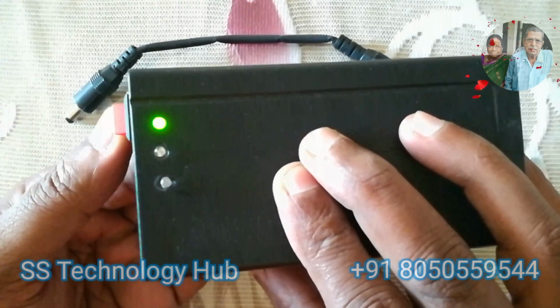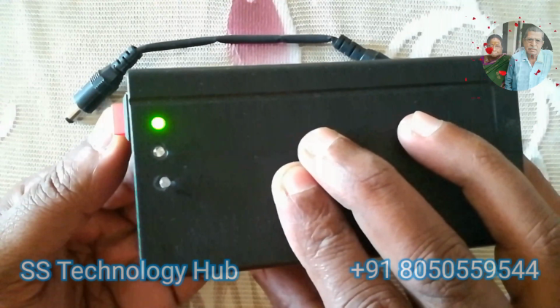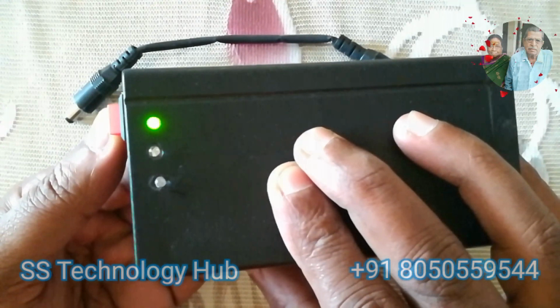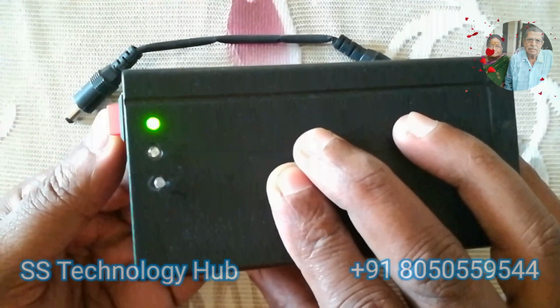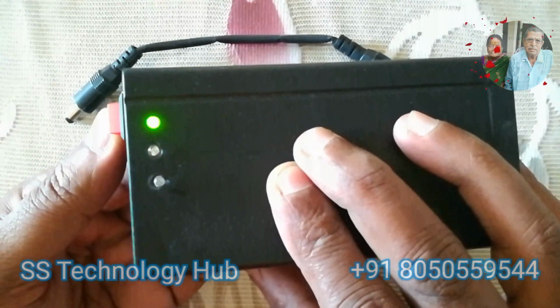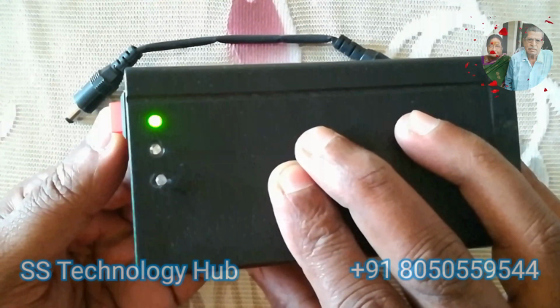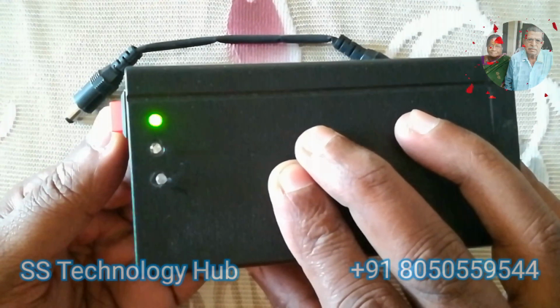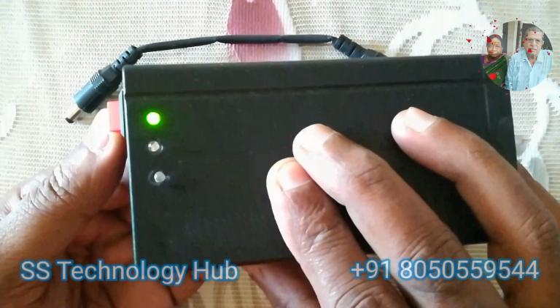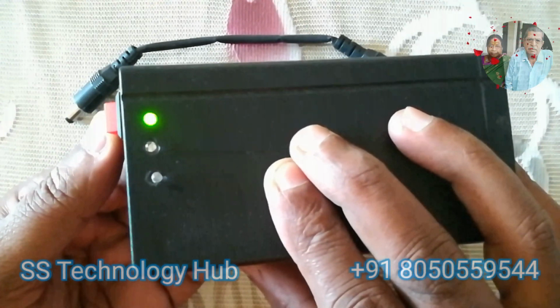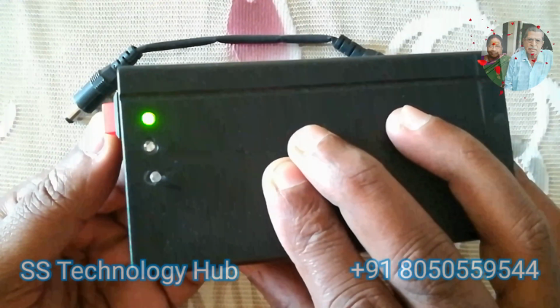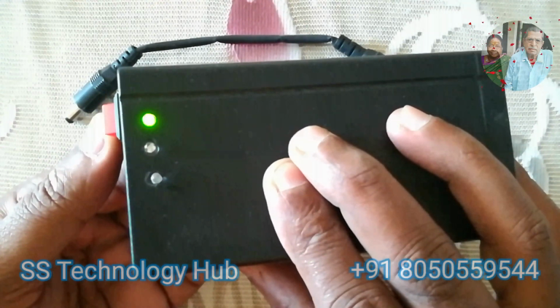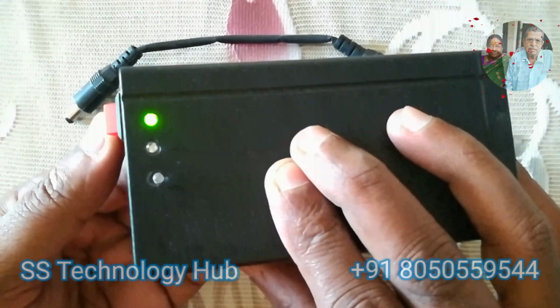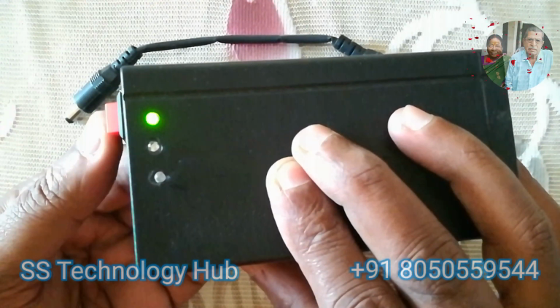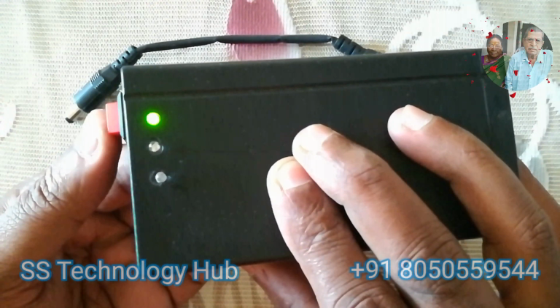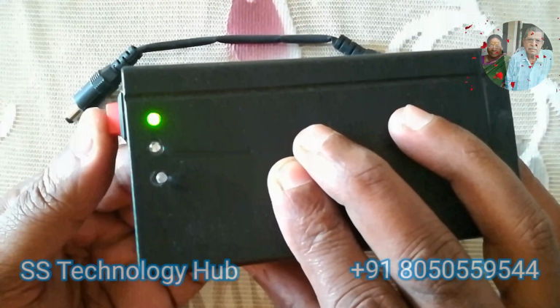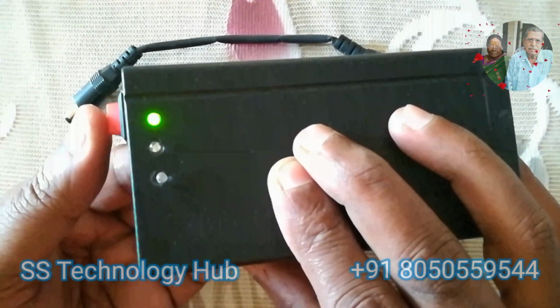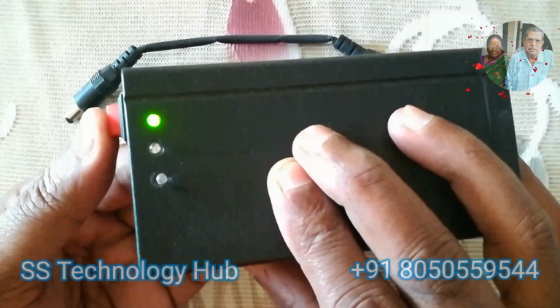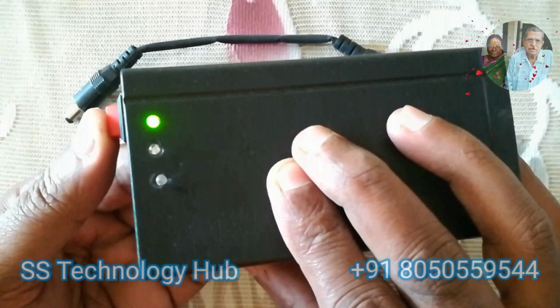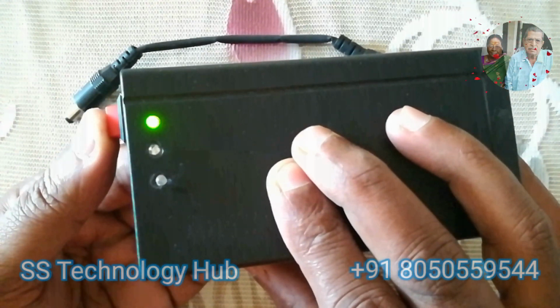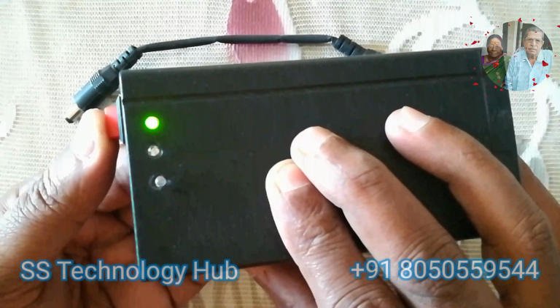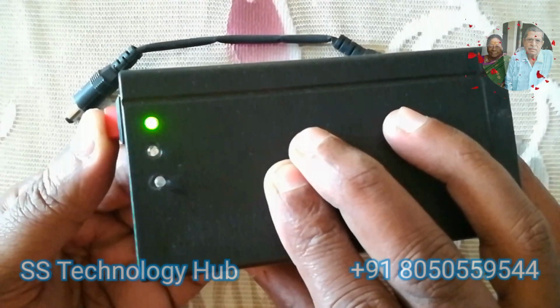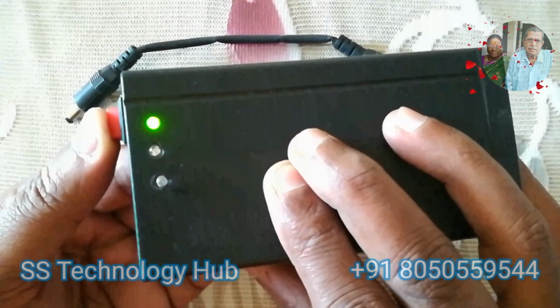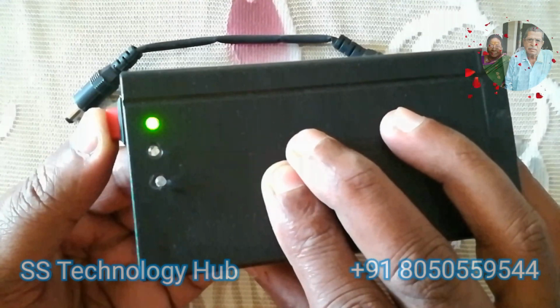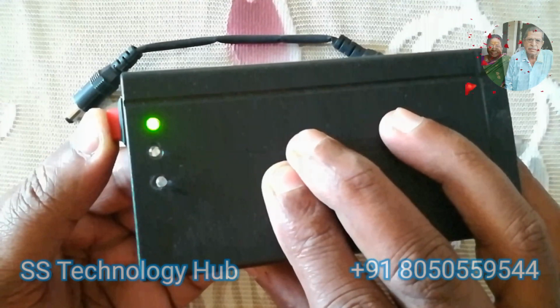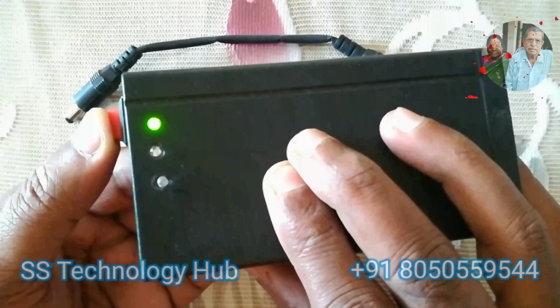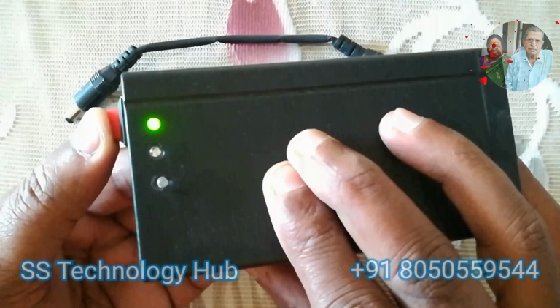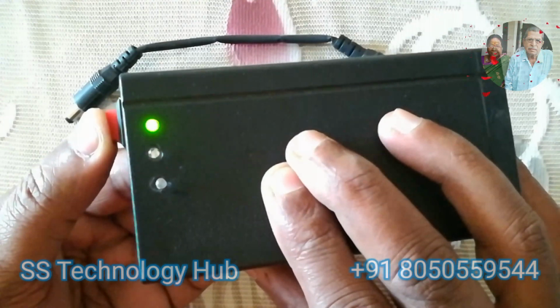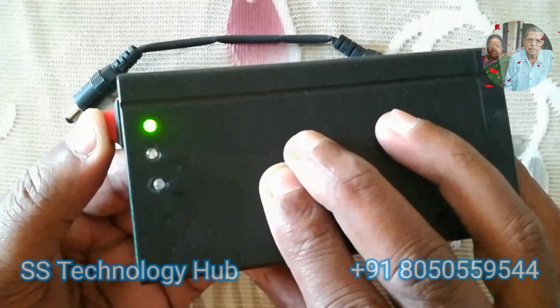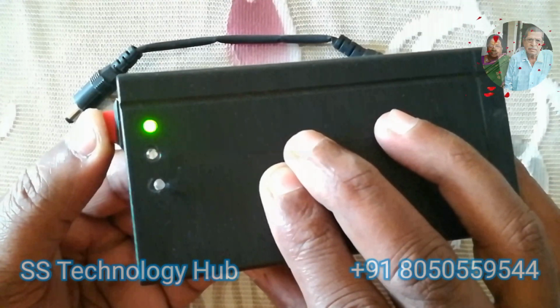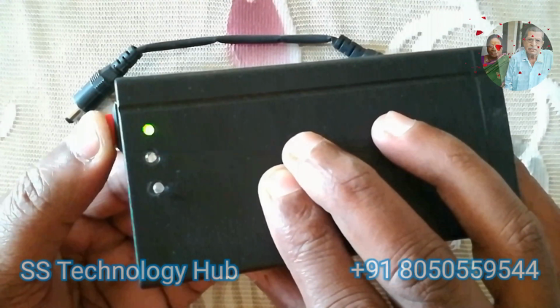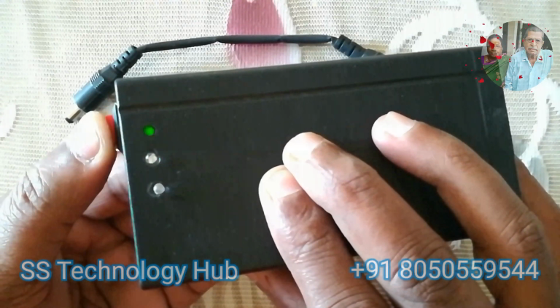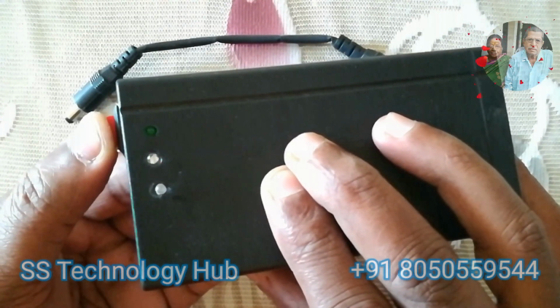When you switch on the device, it will turn into battery mode and indicate with a green LED on the front panel. When the device is turned off, it will work as a power adapter.